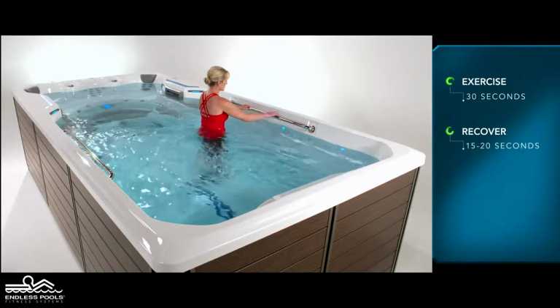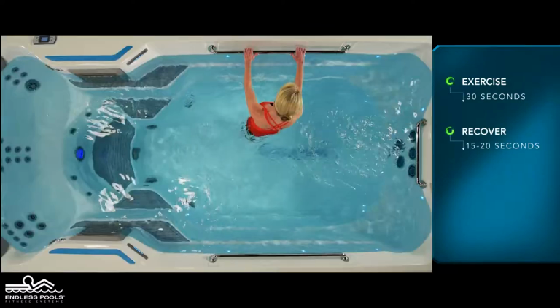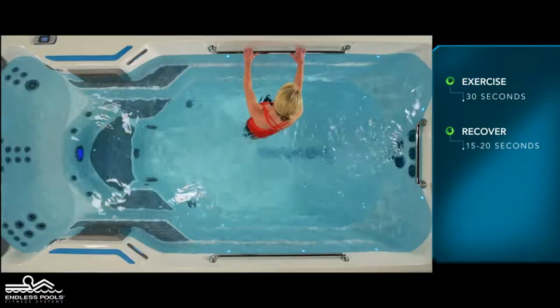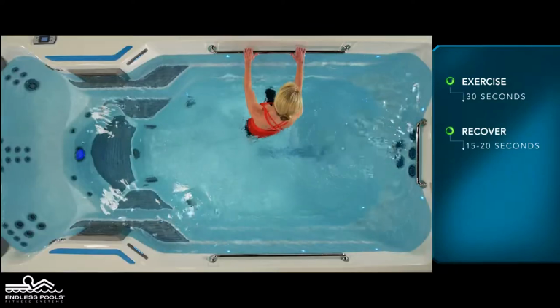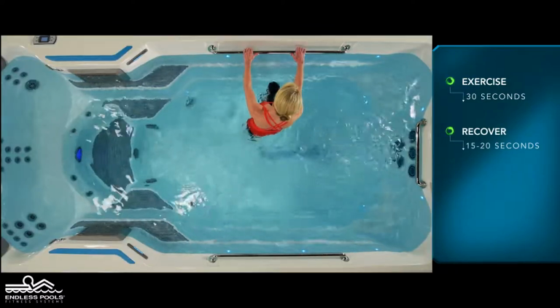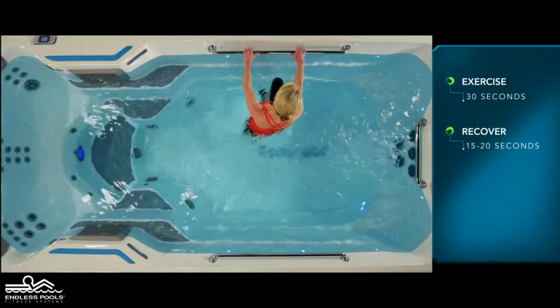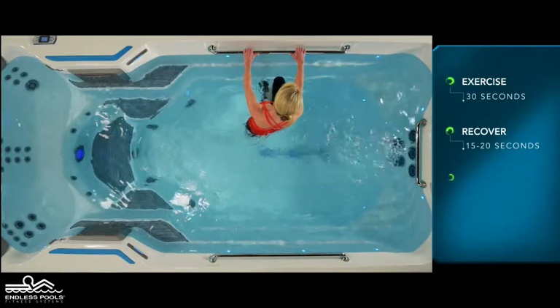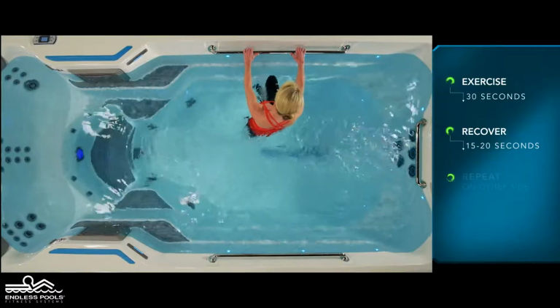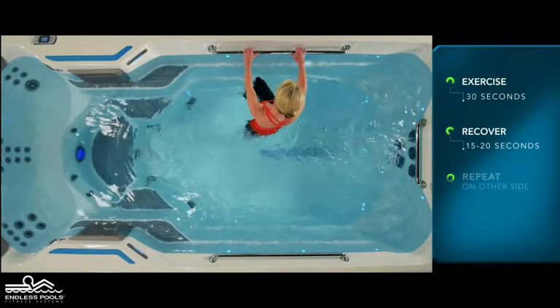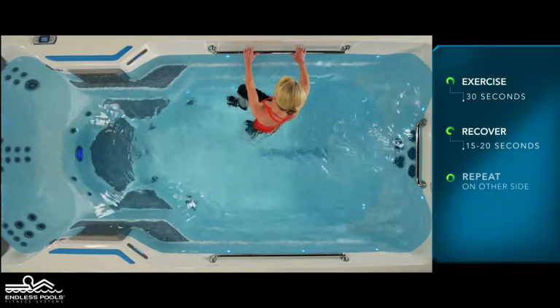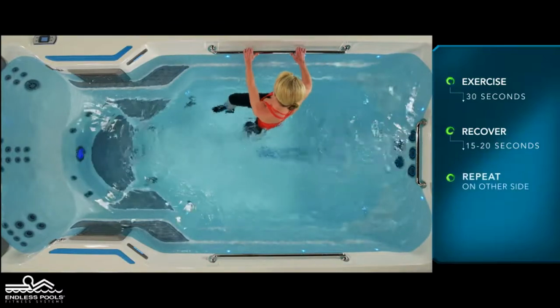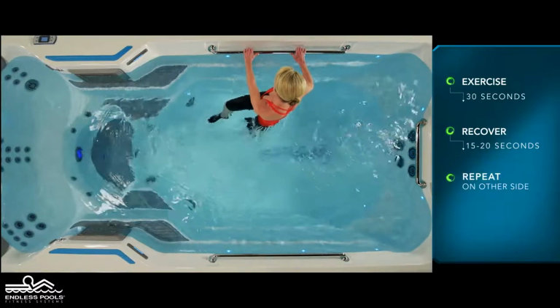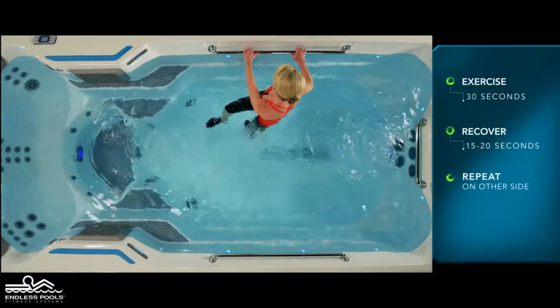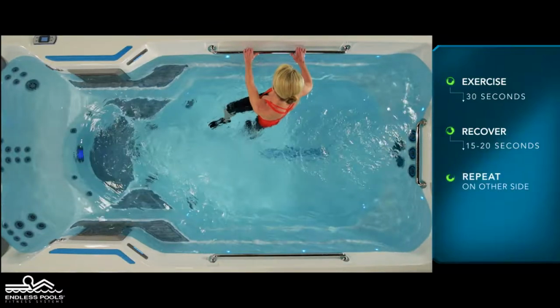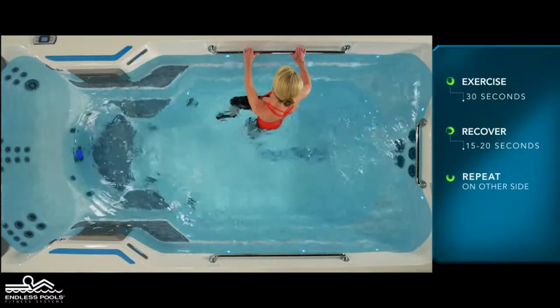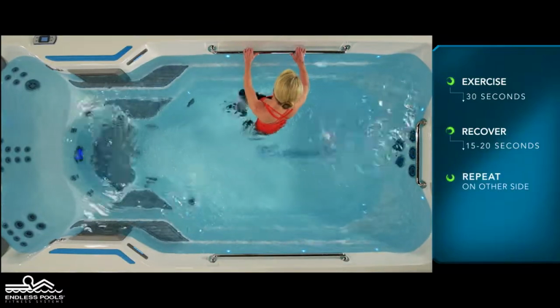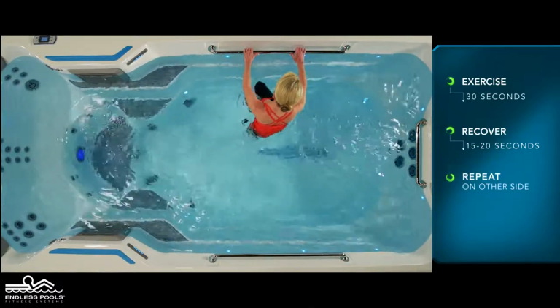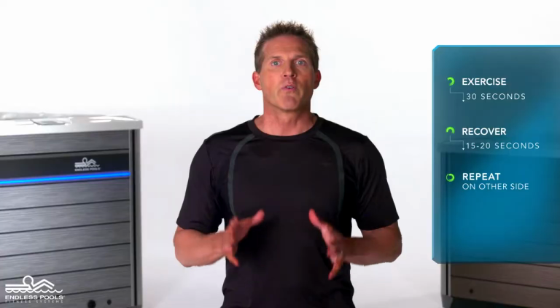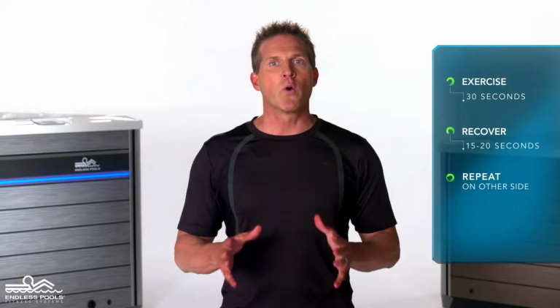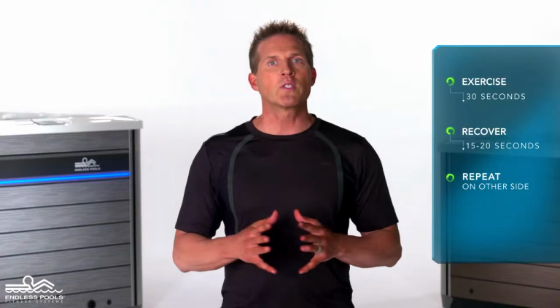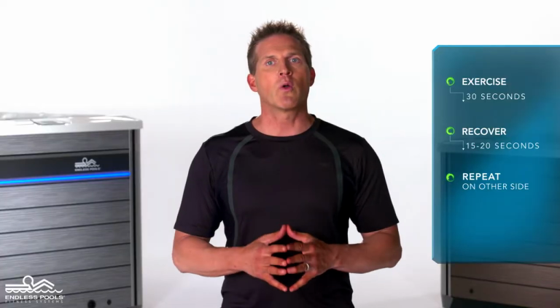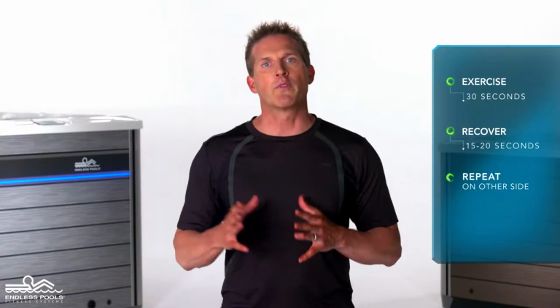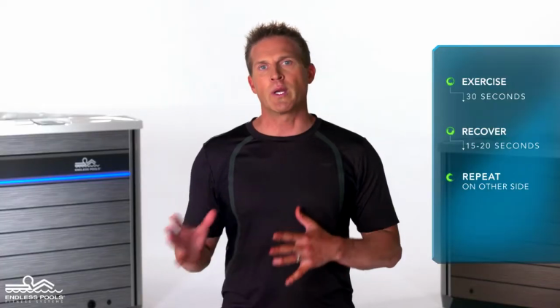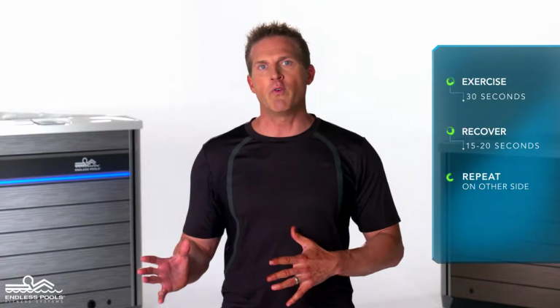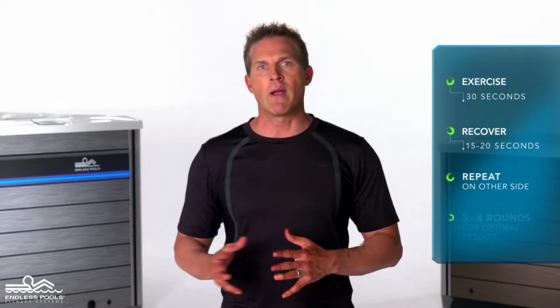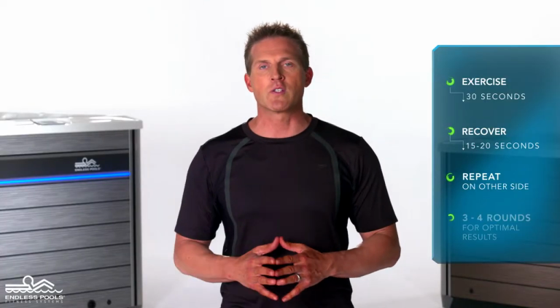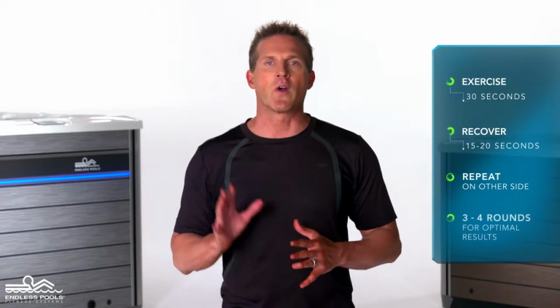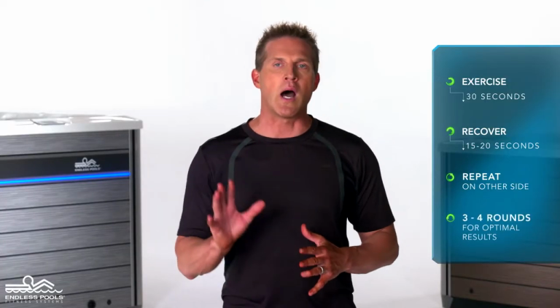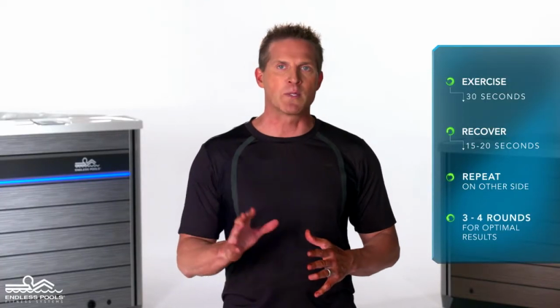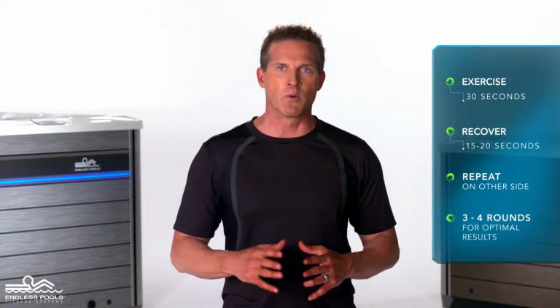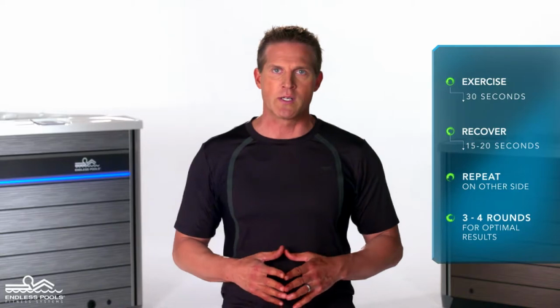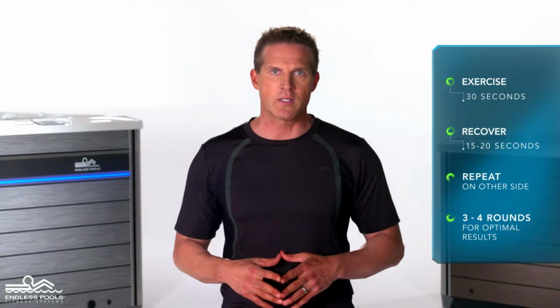Then repeat the same sequence of movements on the other side. Perform a total of 3 to 4 rounds for optimal results.